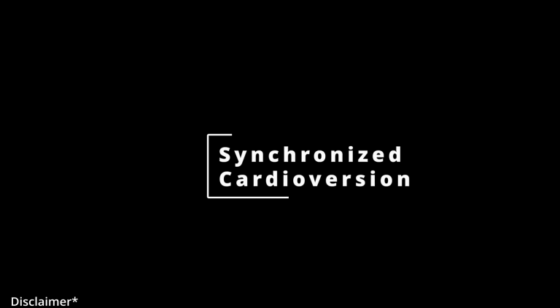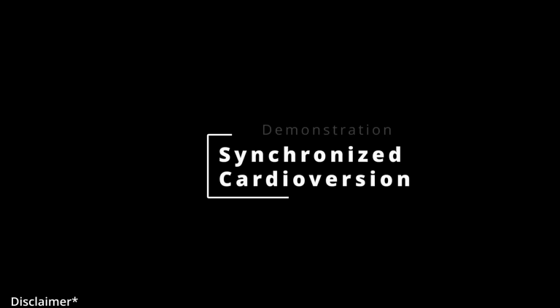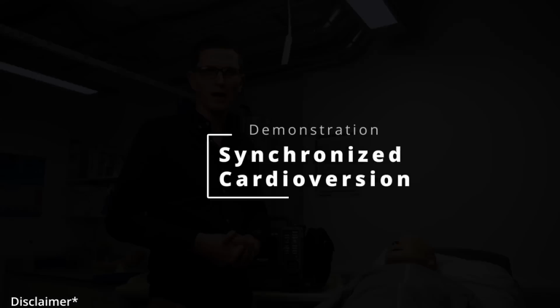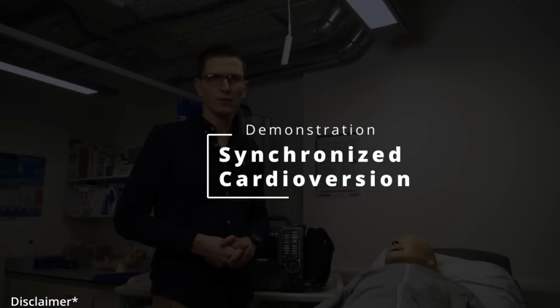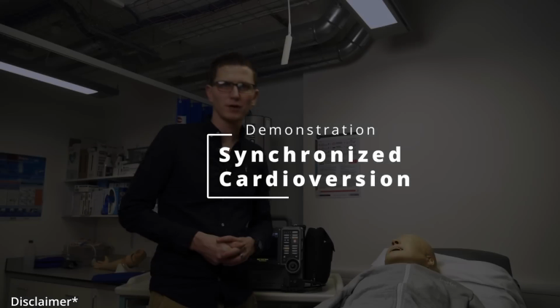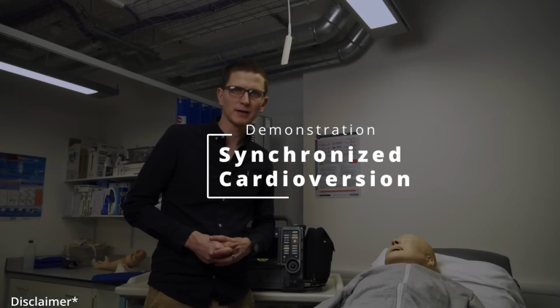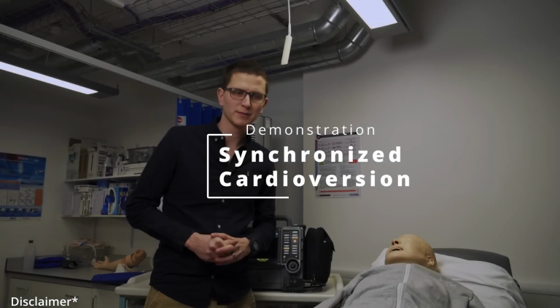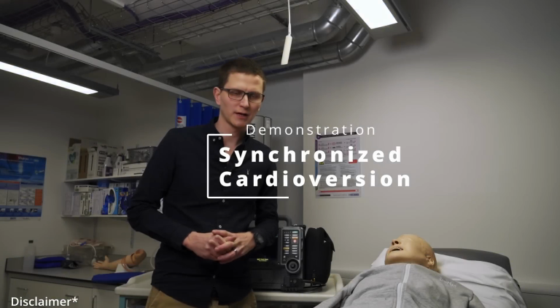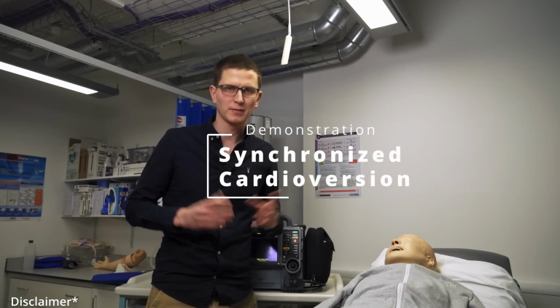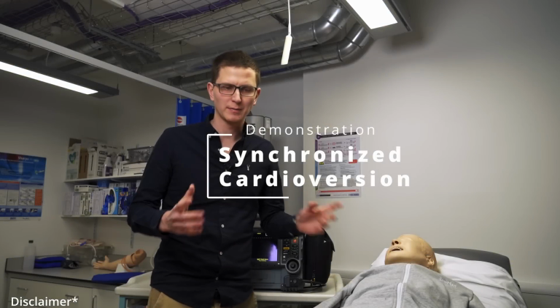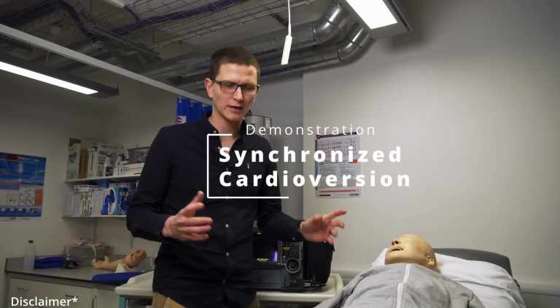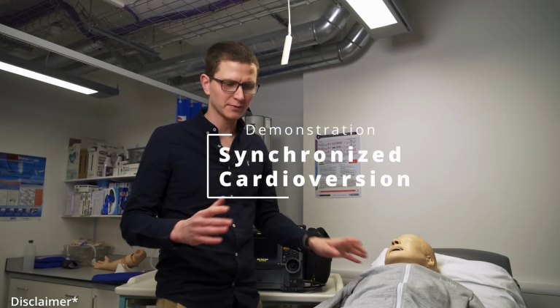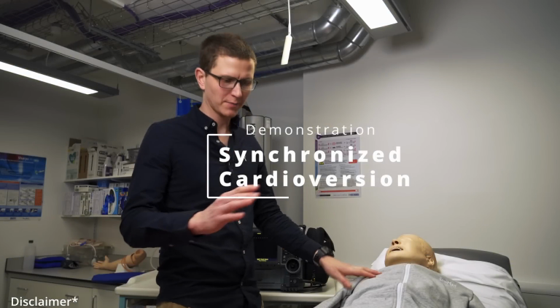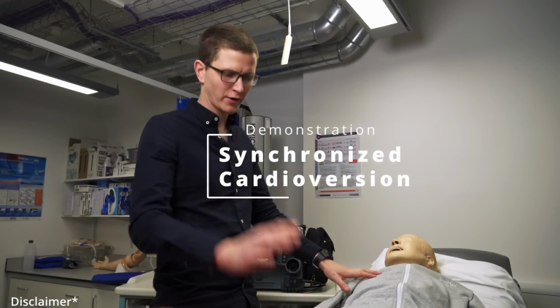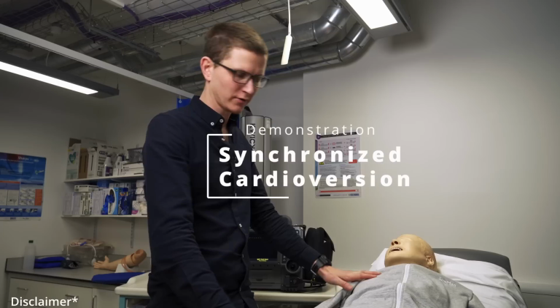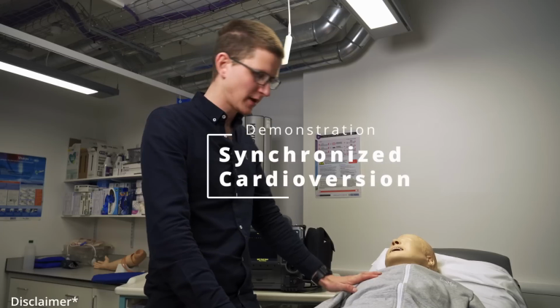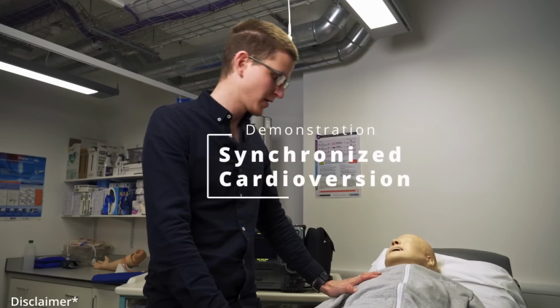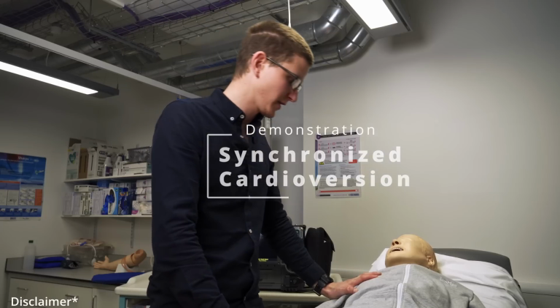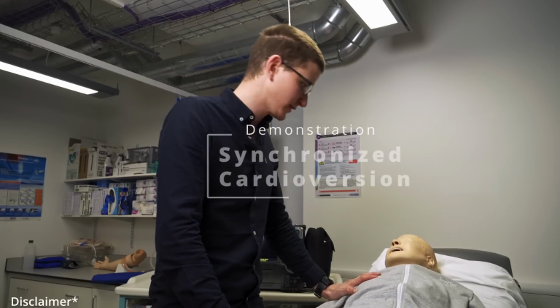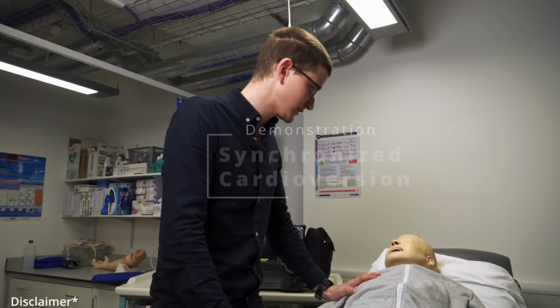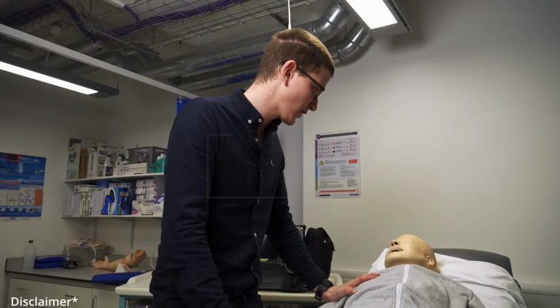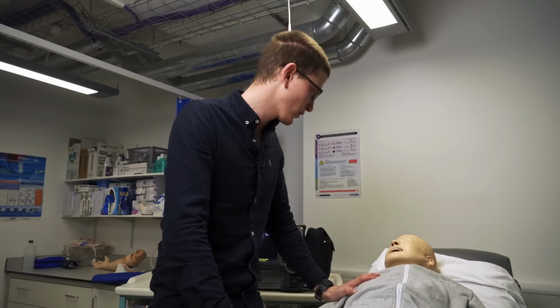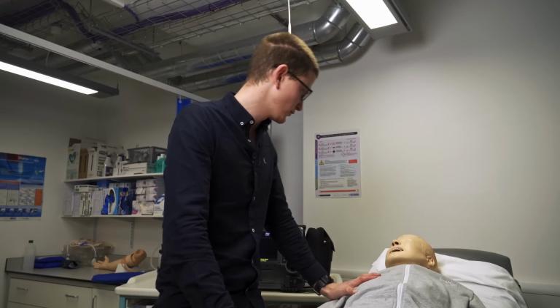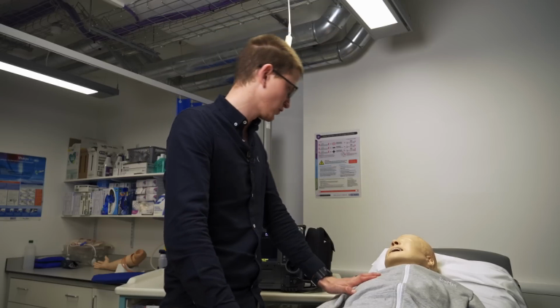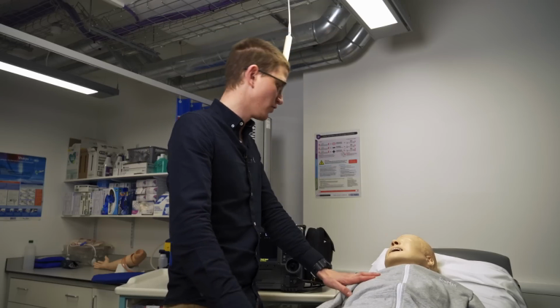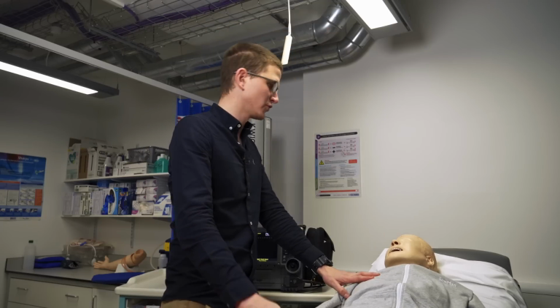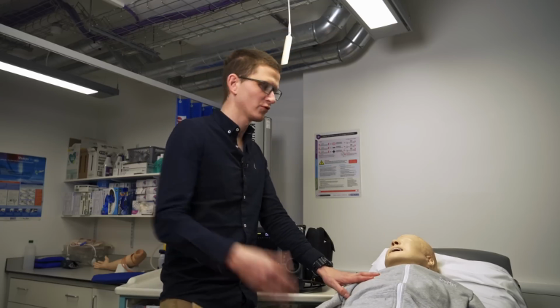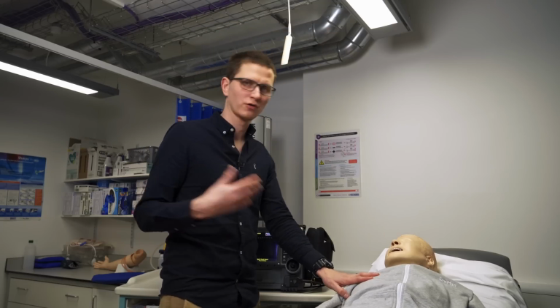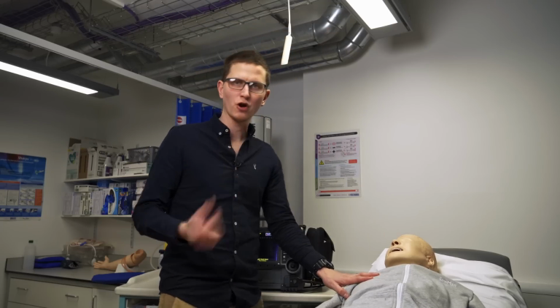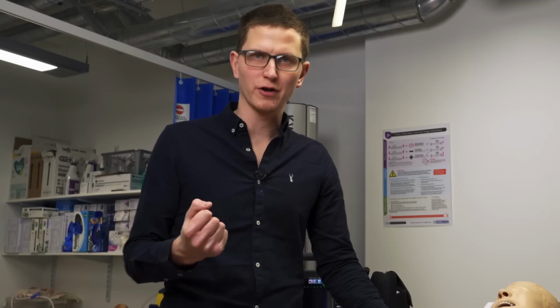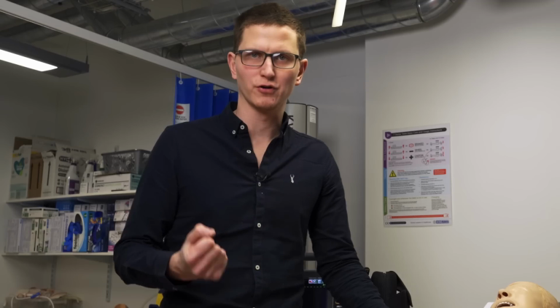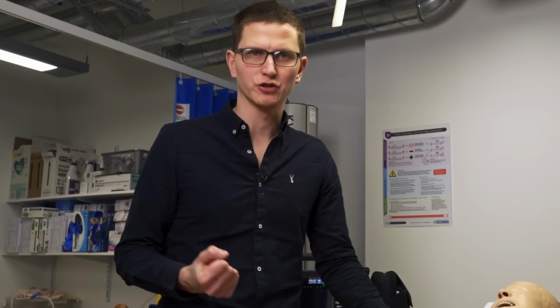Hi and welcome back to my channel. My name is James. I'm a critical care paramedic and today we're going to go through cardioversion.